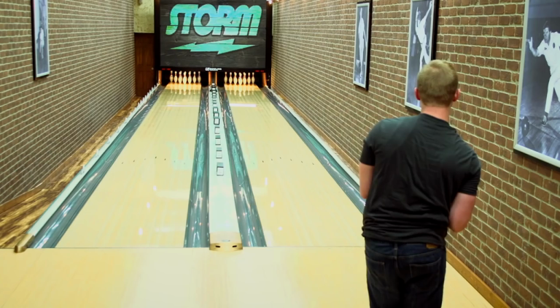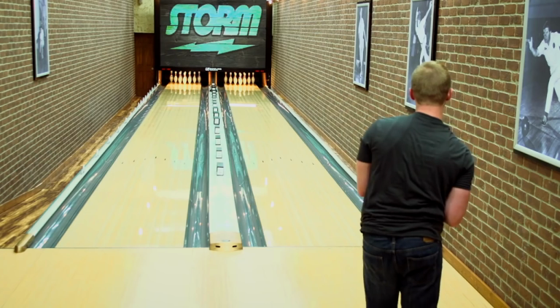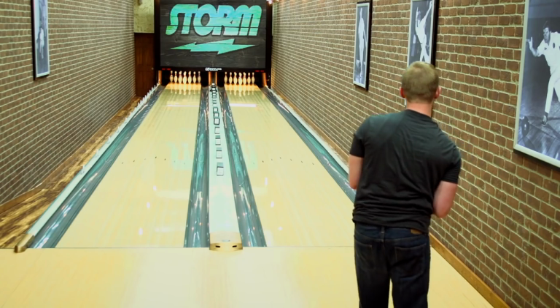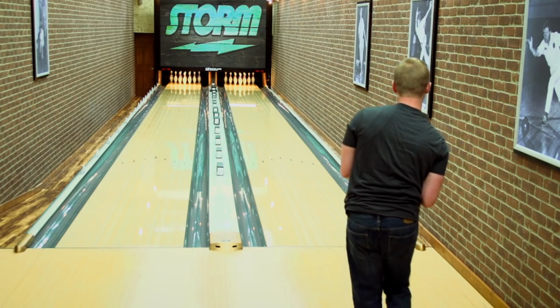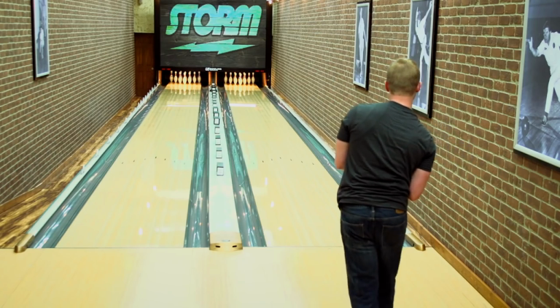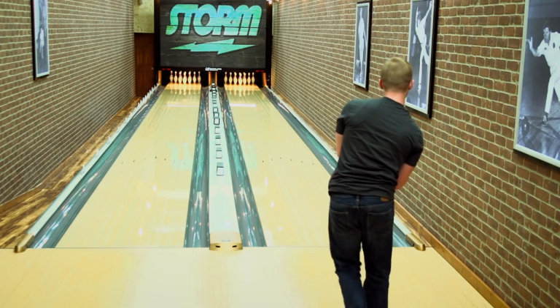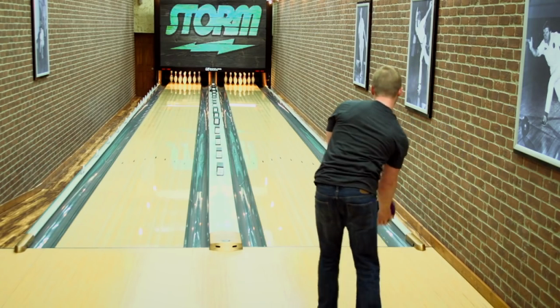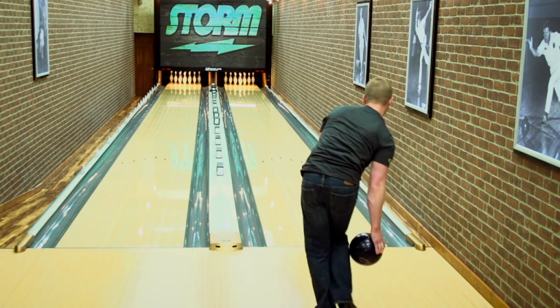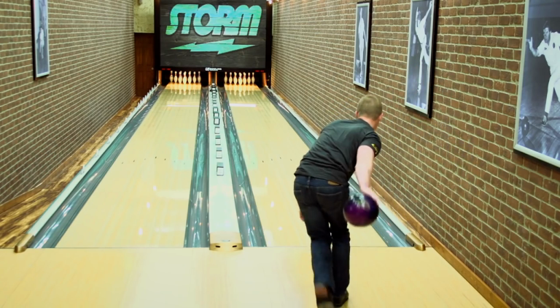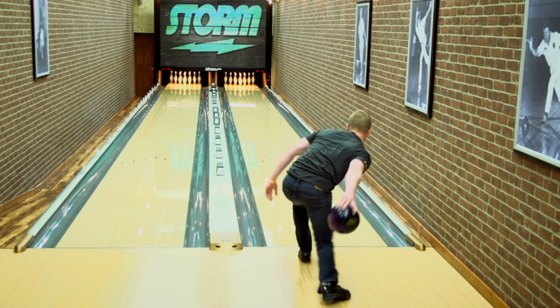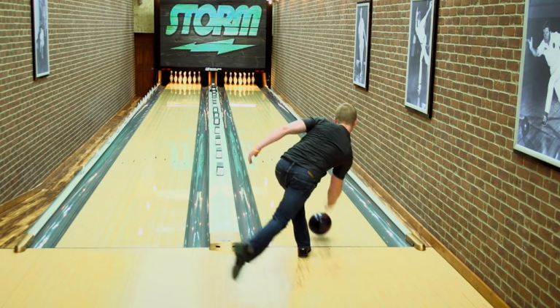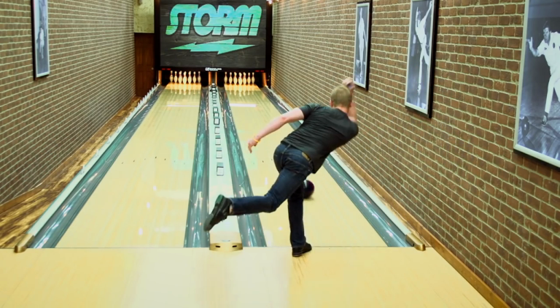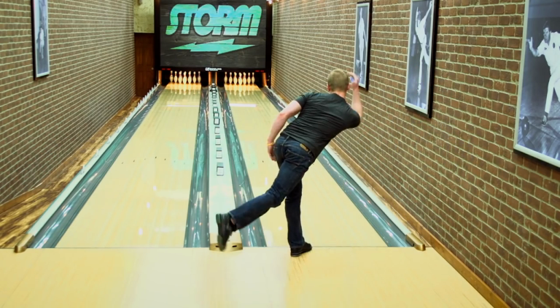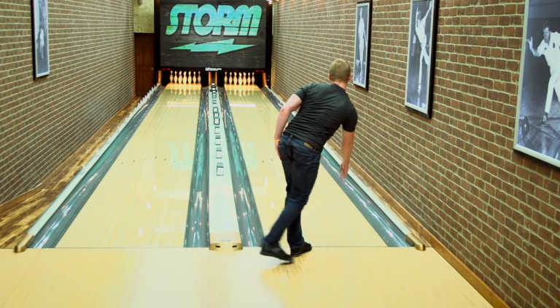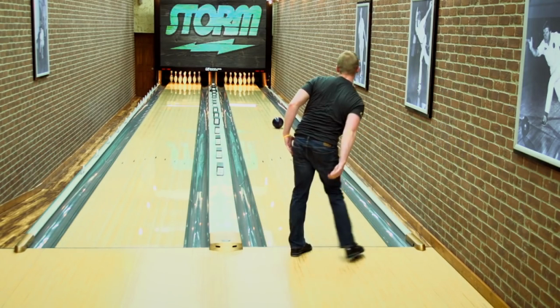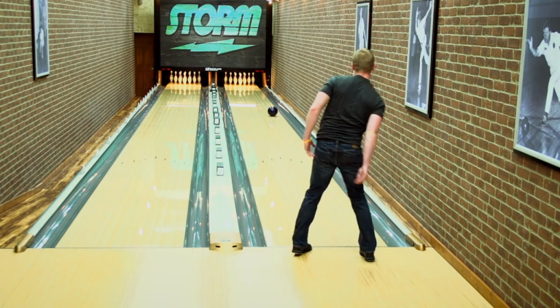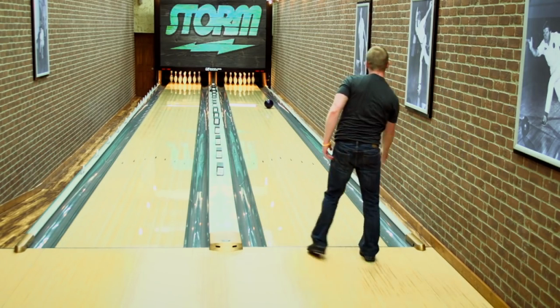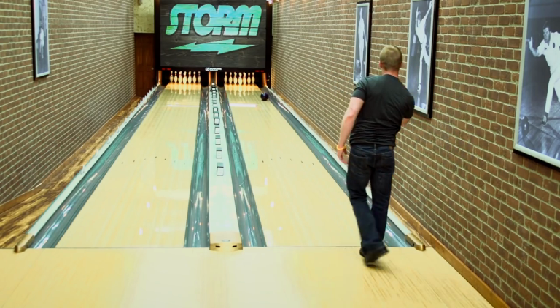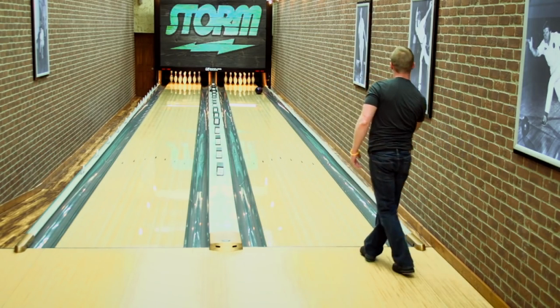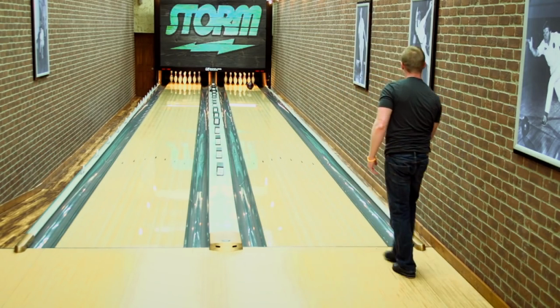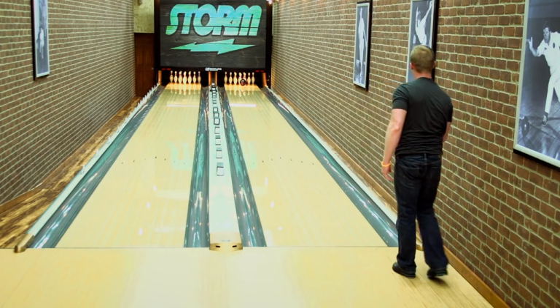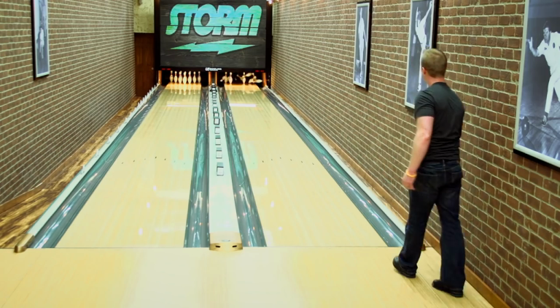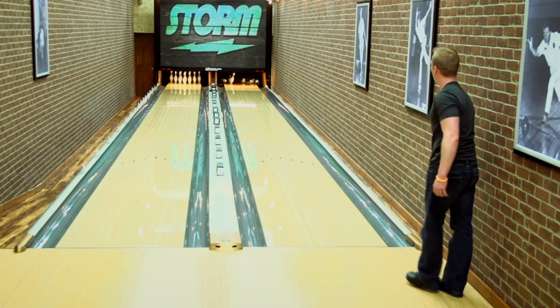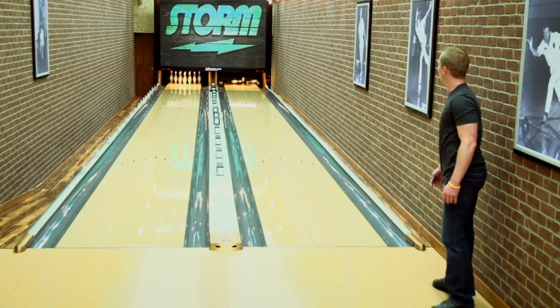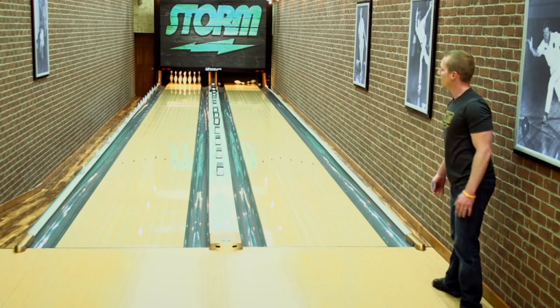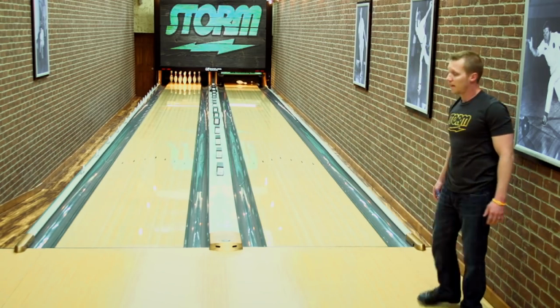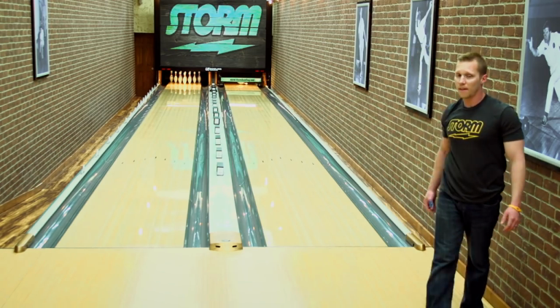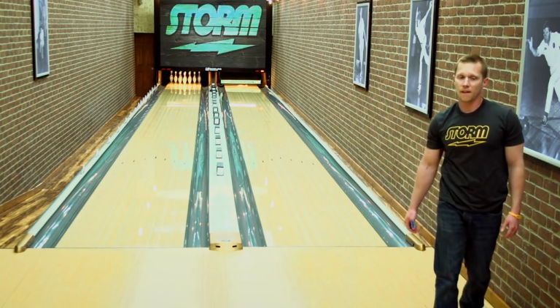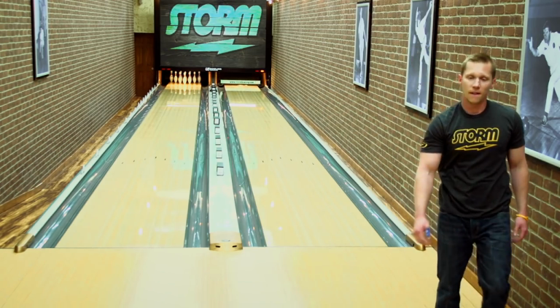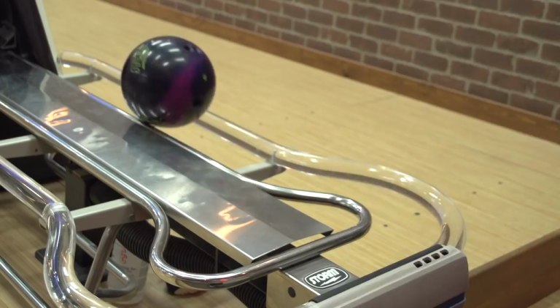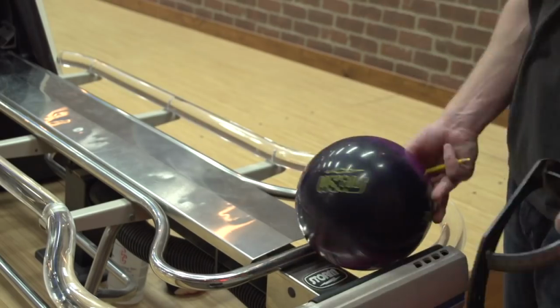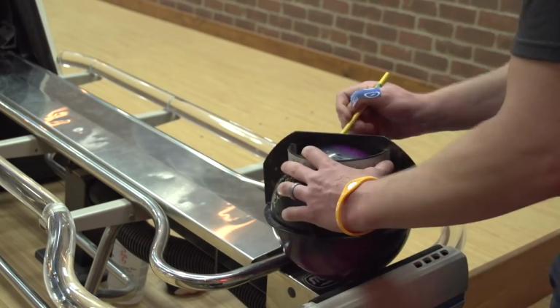So, if you put a lengthier rolling layout on a Rocketship, like a 6-inch pin-to-PAP, your flare pattern is going to be really tight, as you can see here.